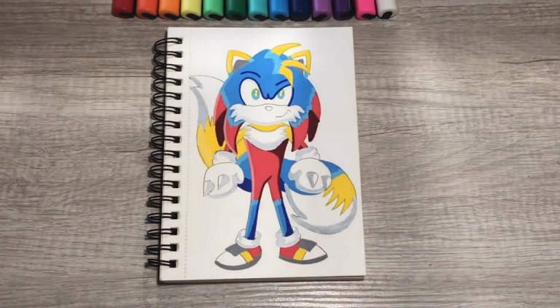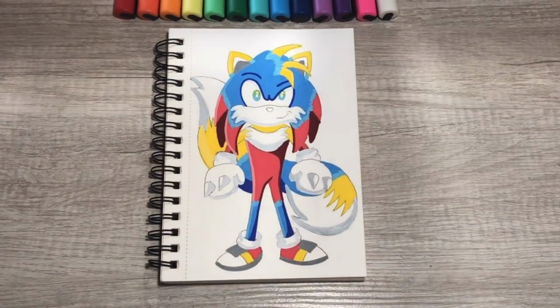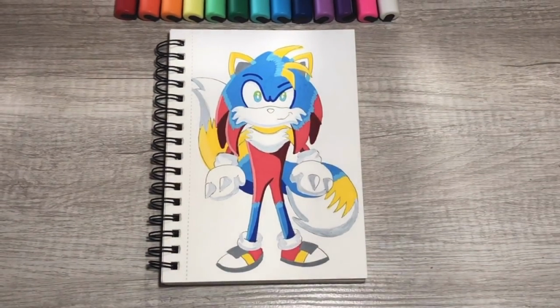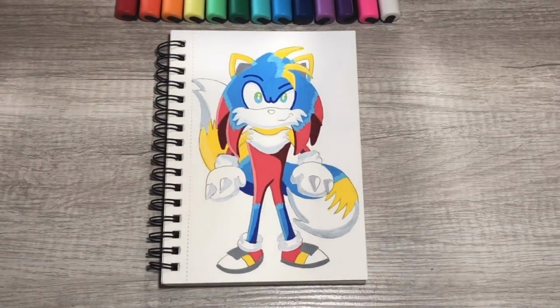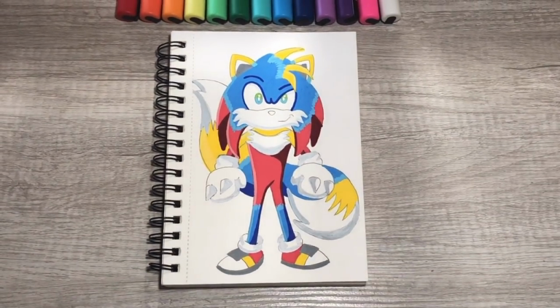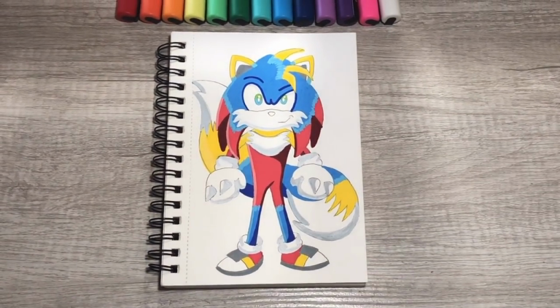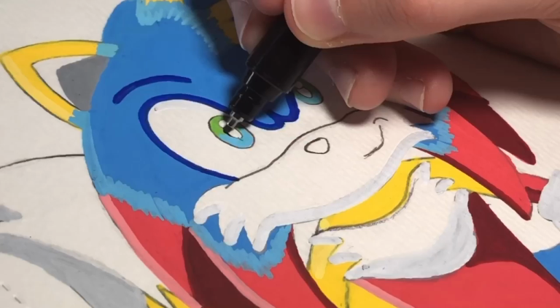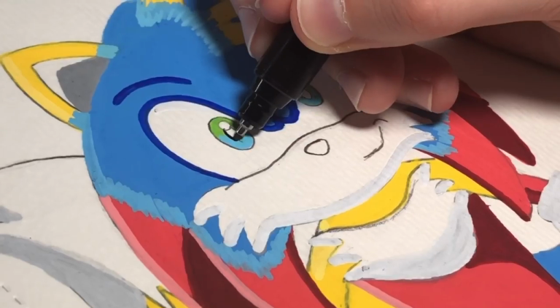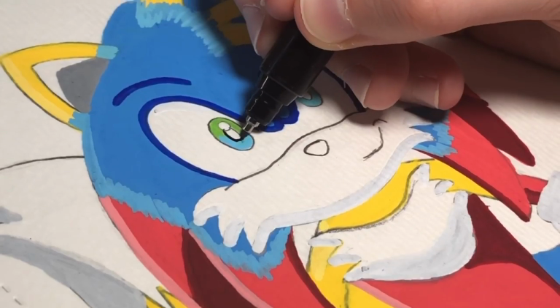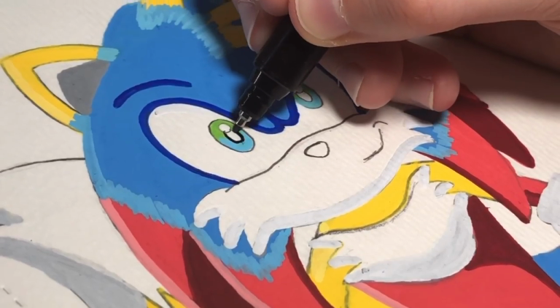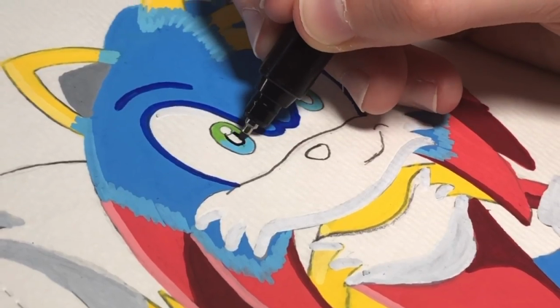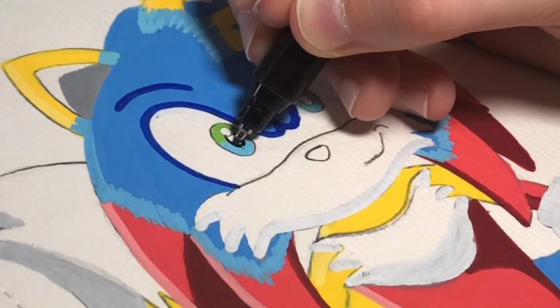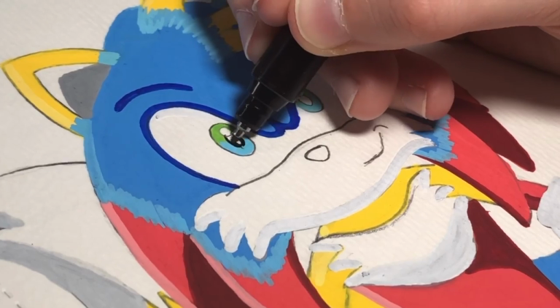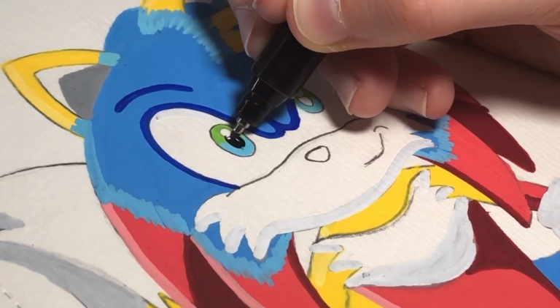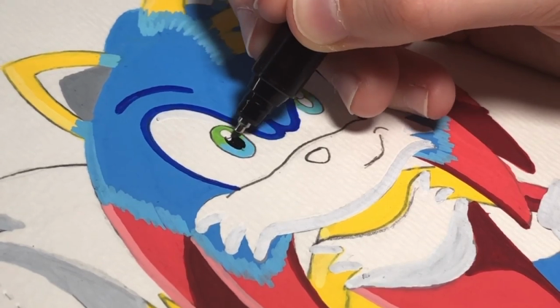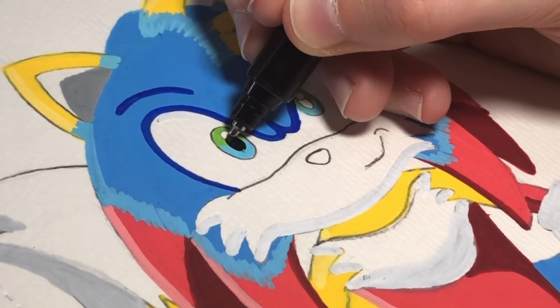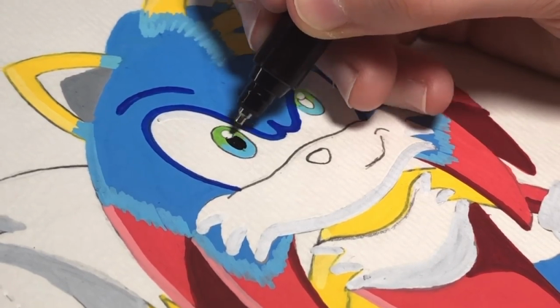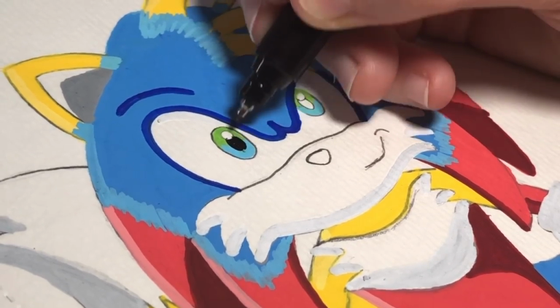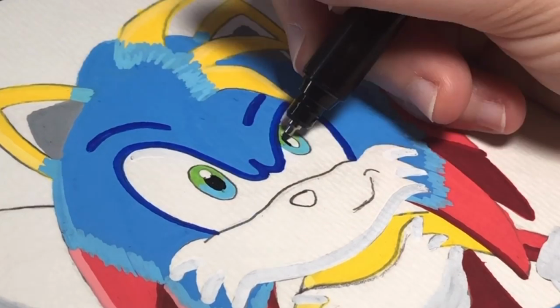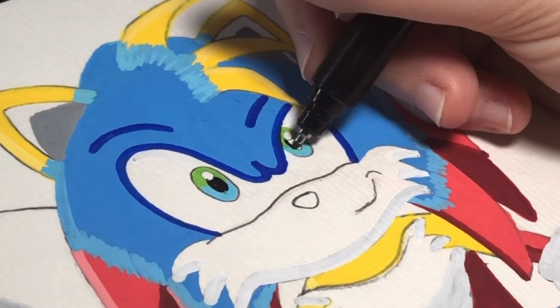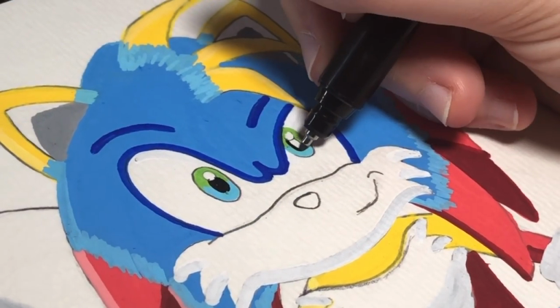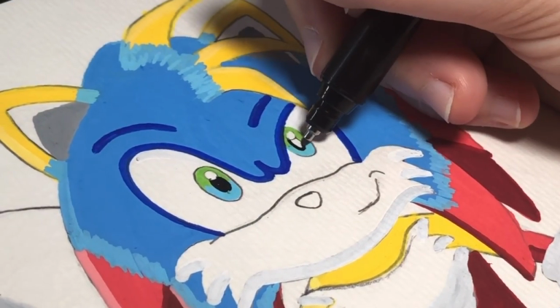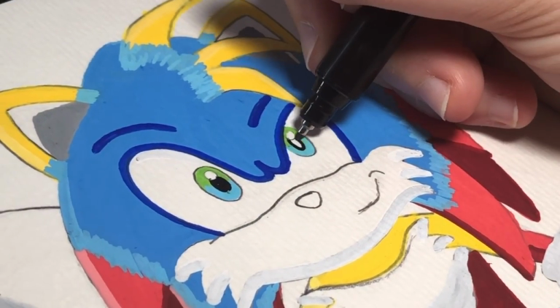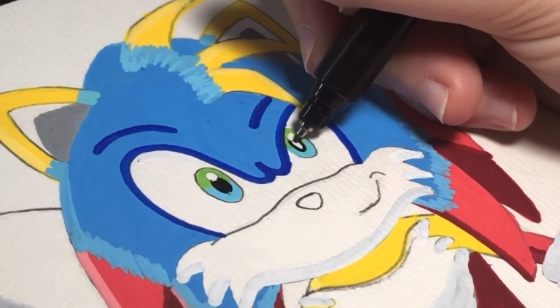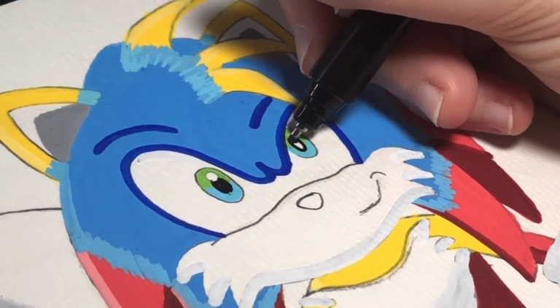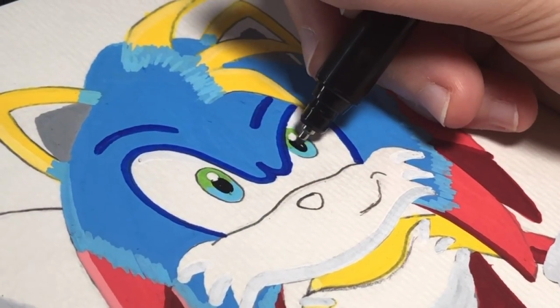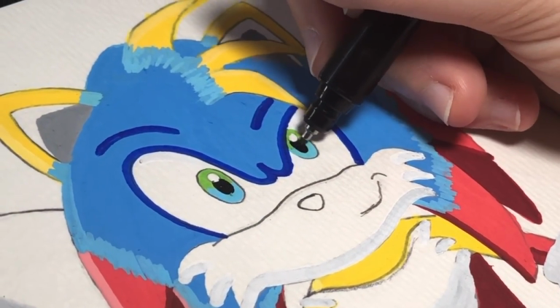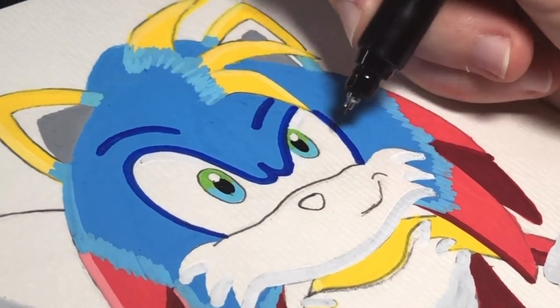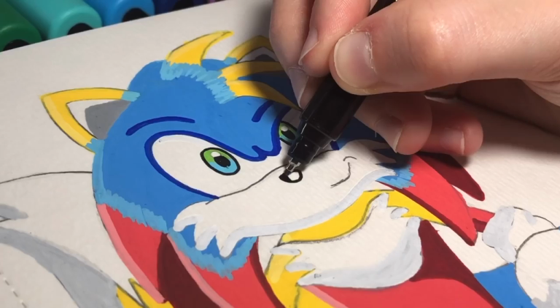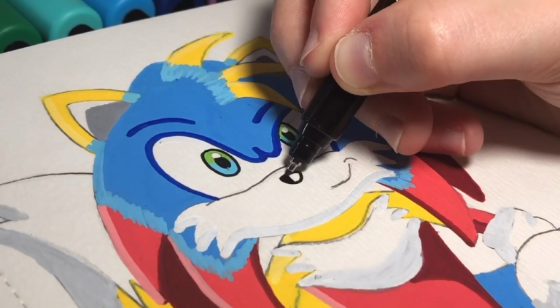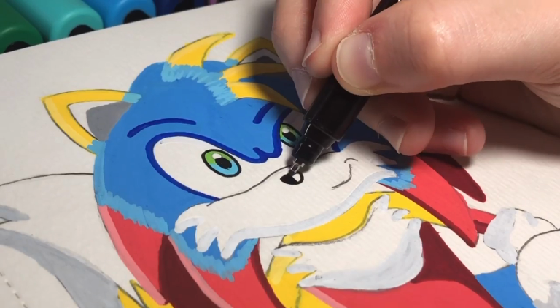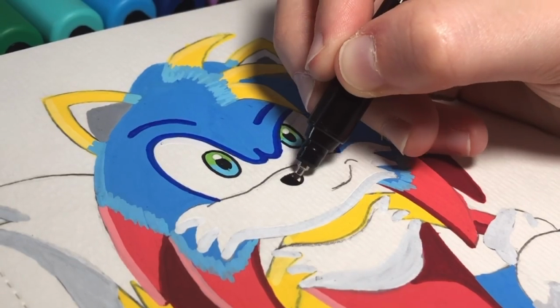And now that all three of them are fused together into one, it's time for the best part — outlining.